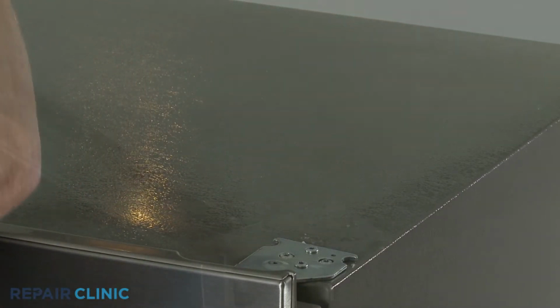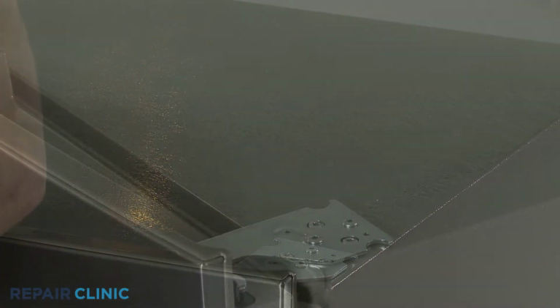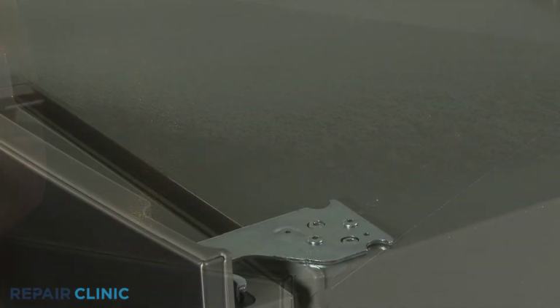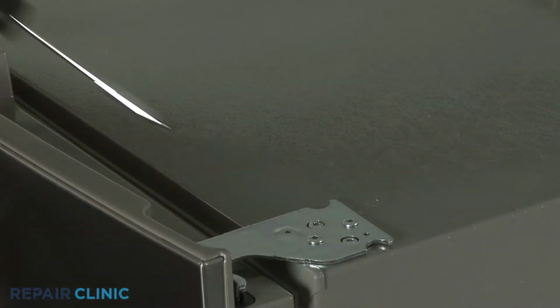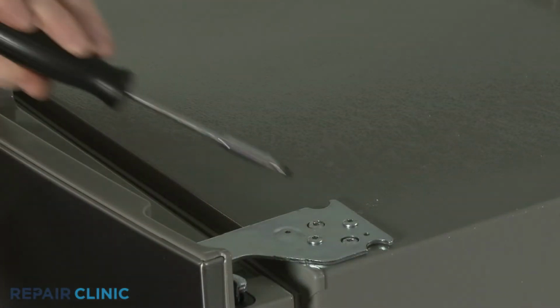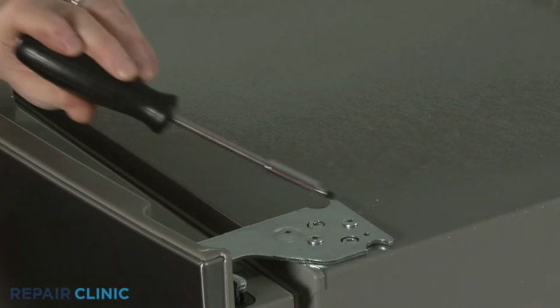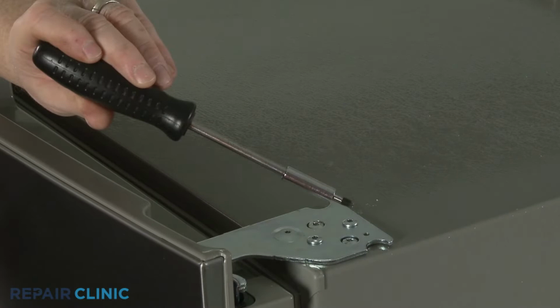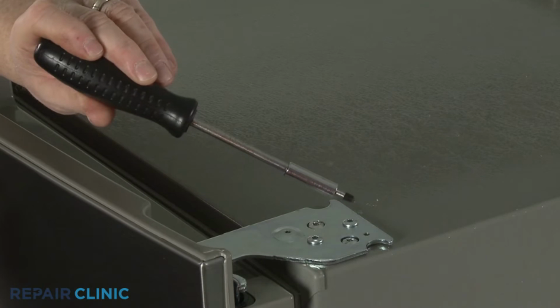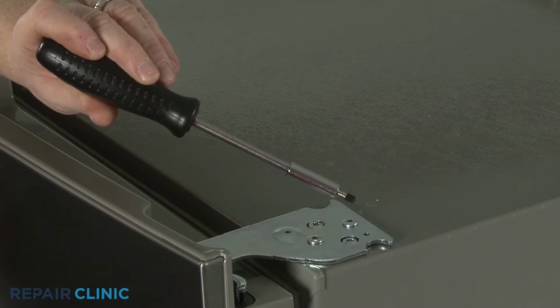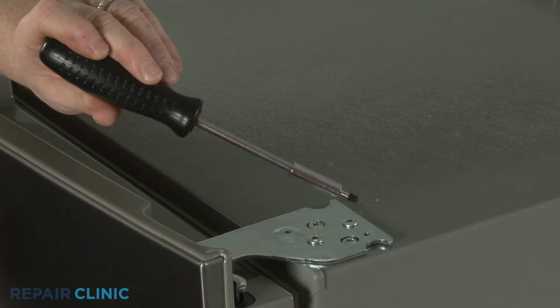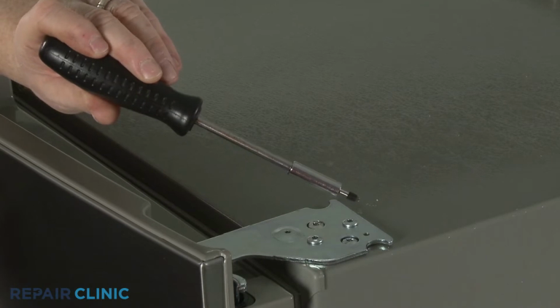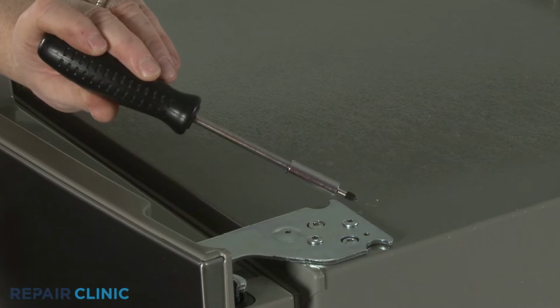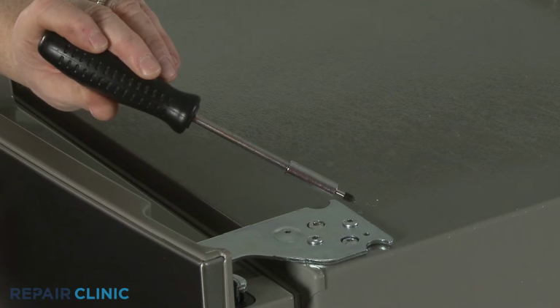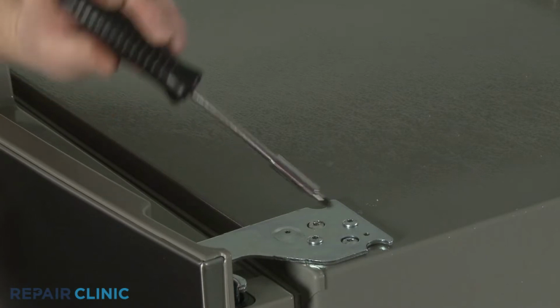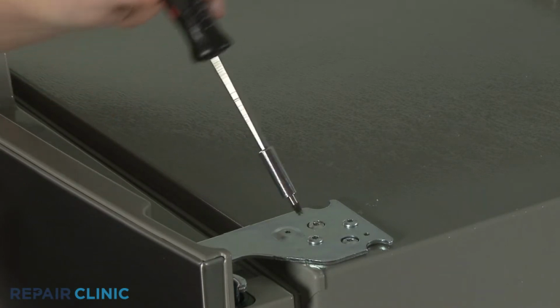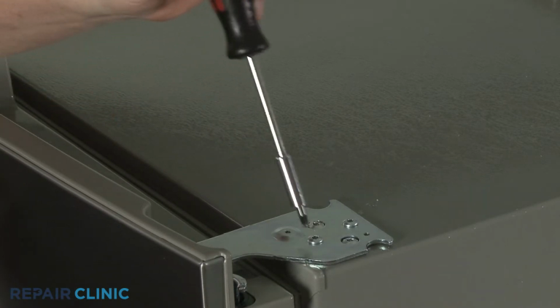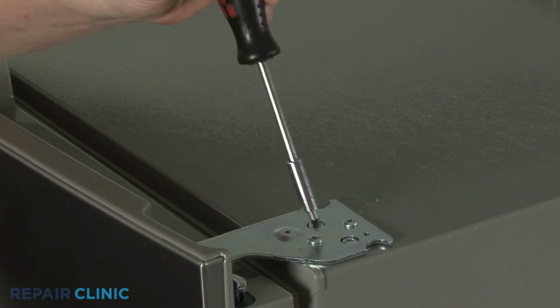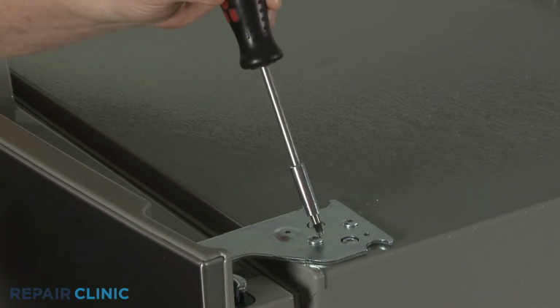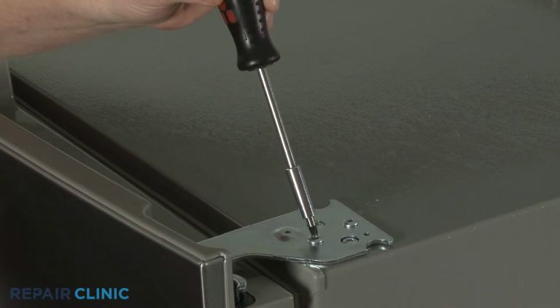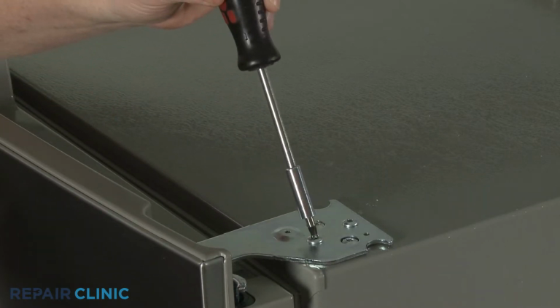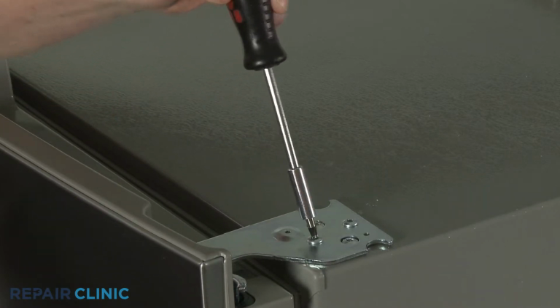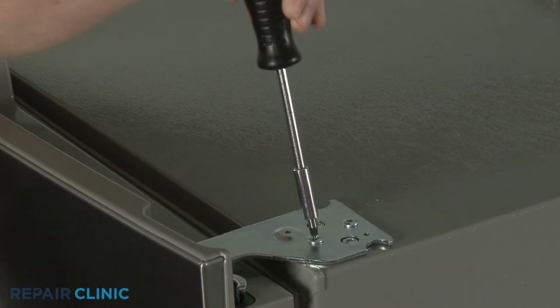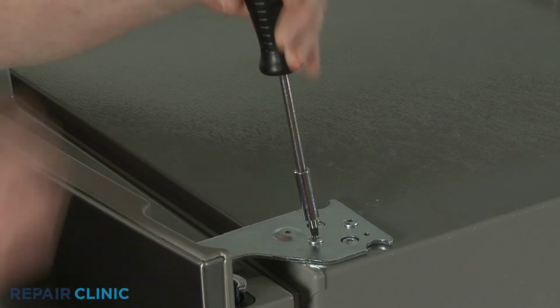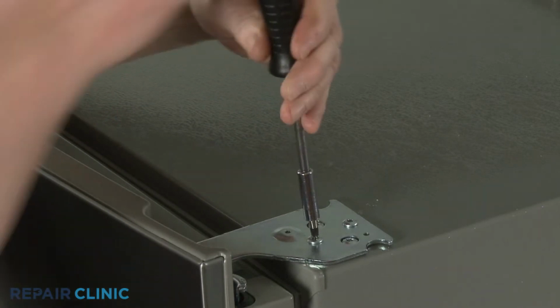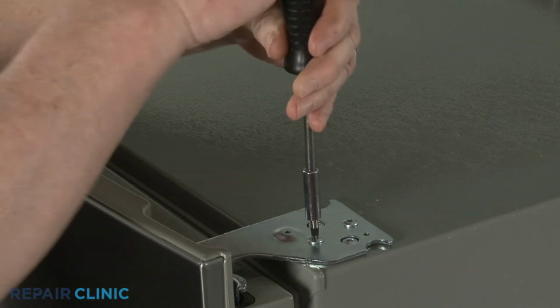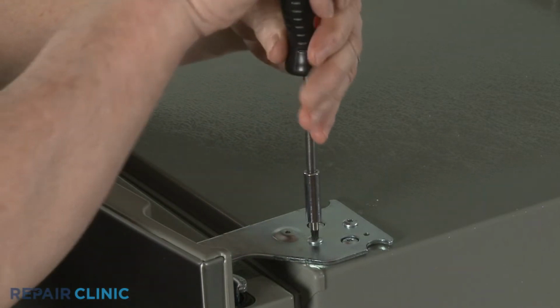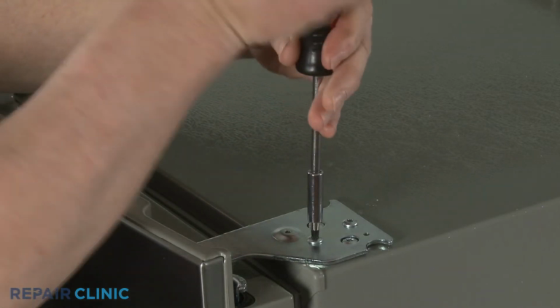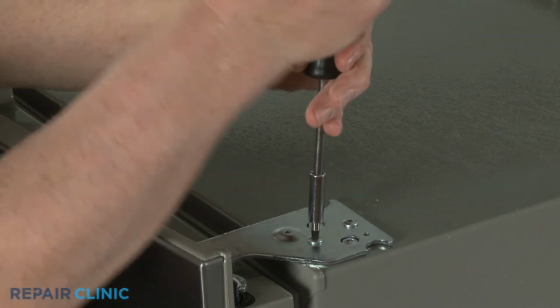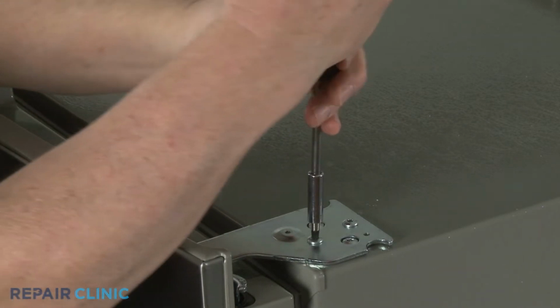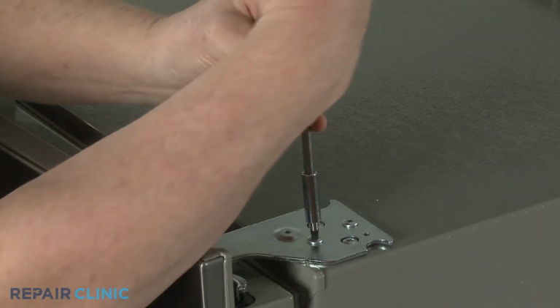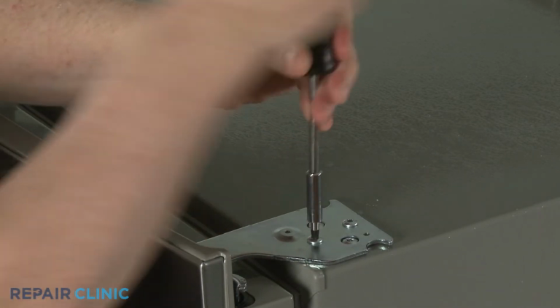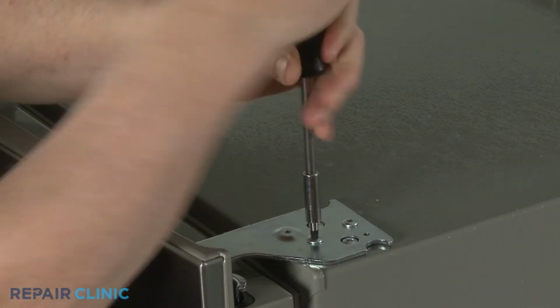Using the T25 Torx bit, unthread the two mounting screws securing the hinge.